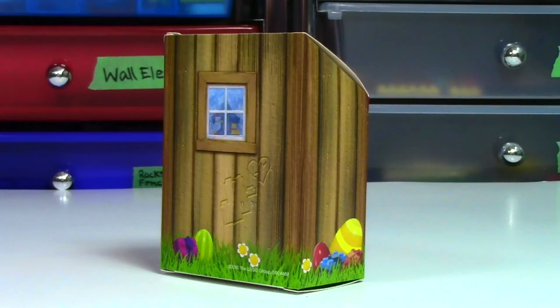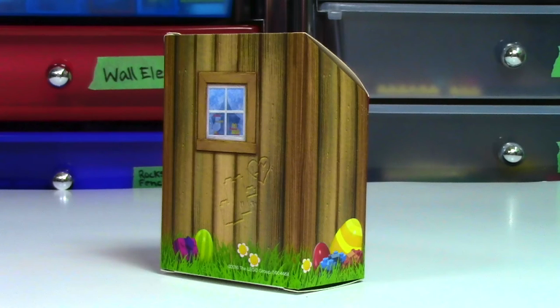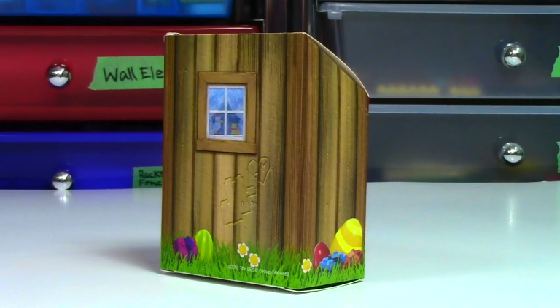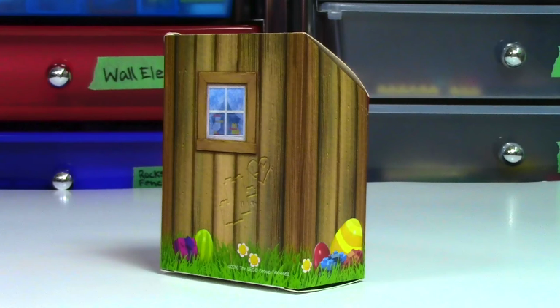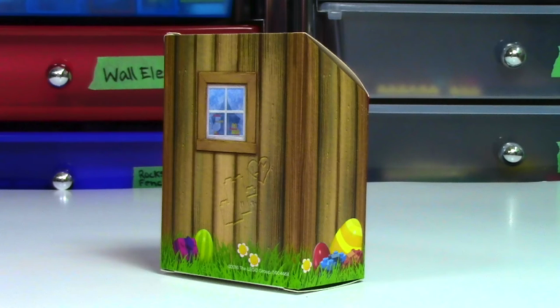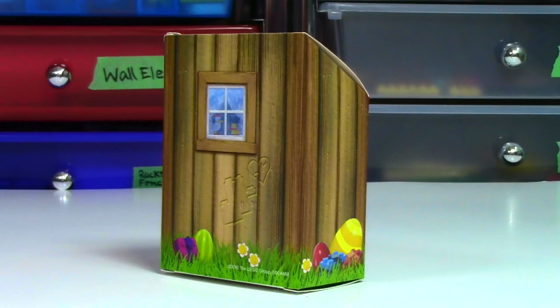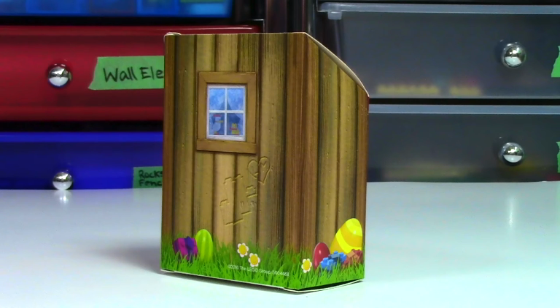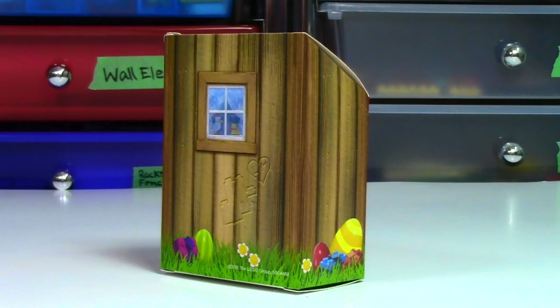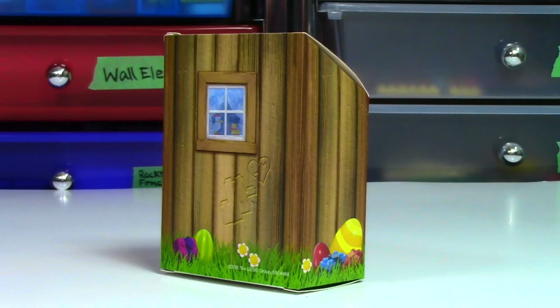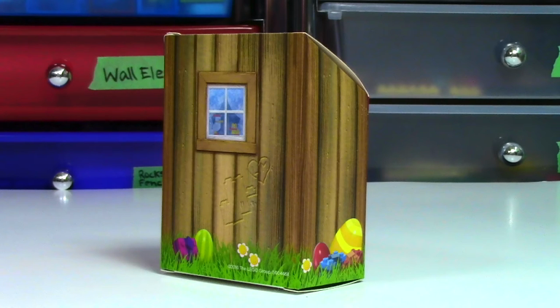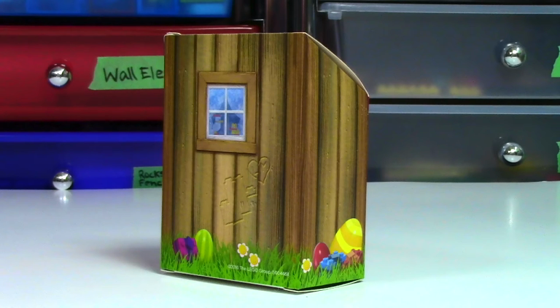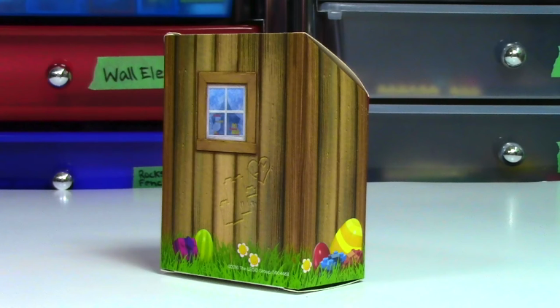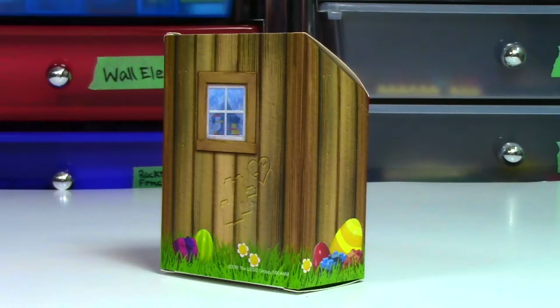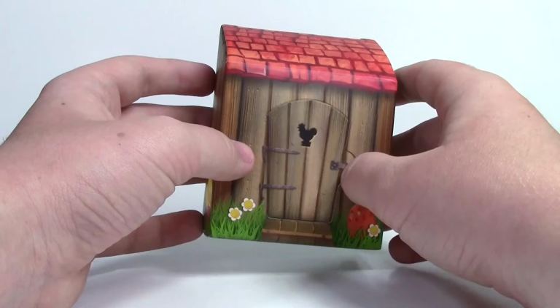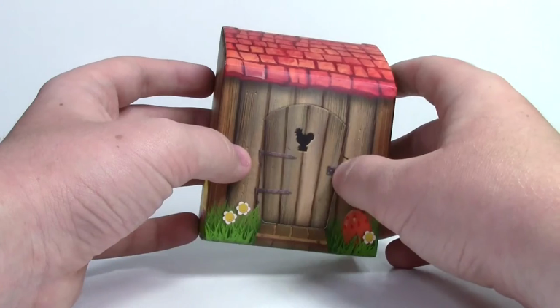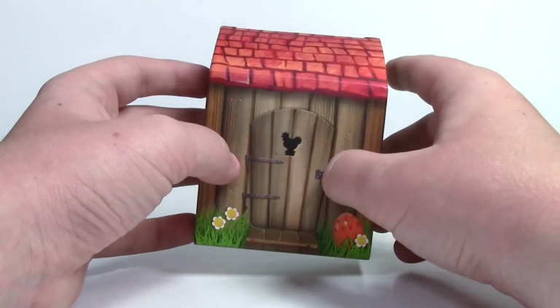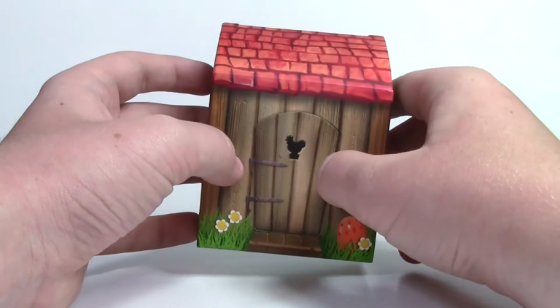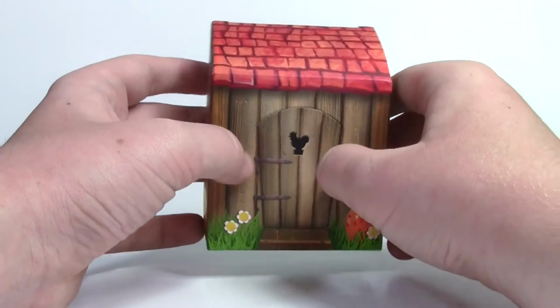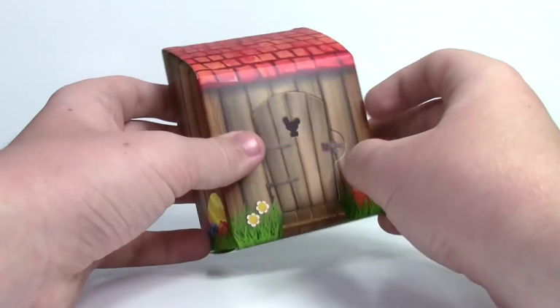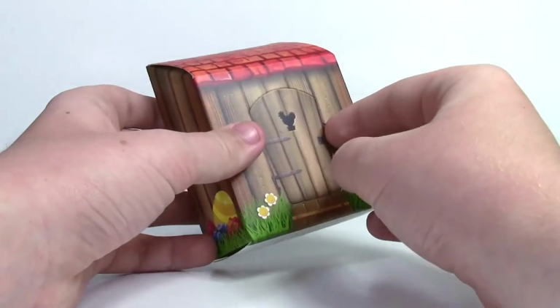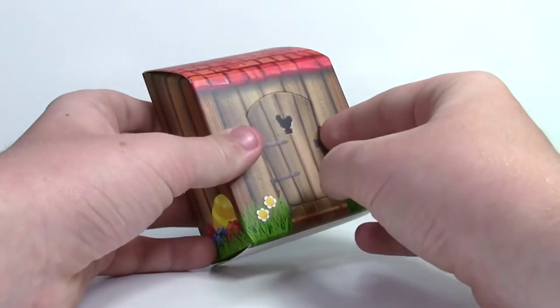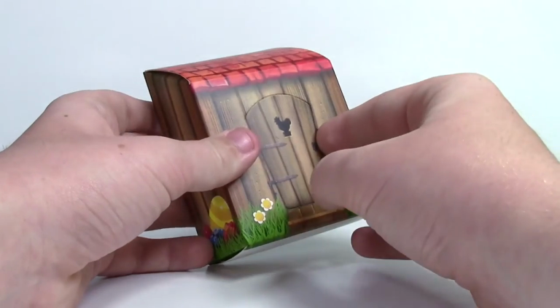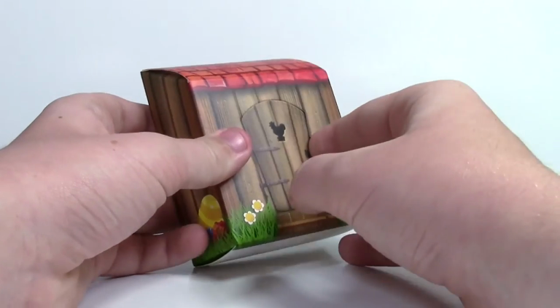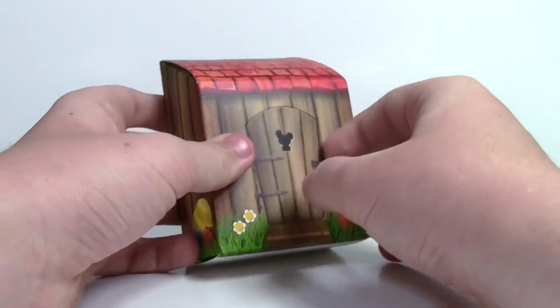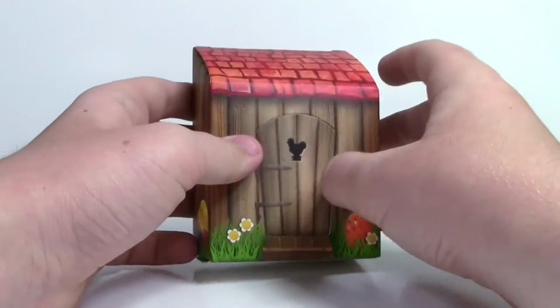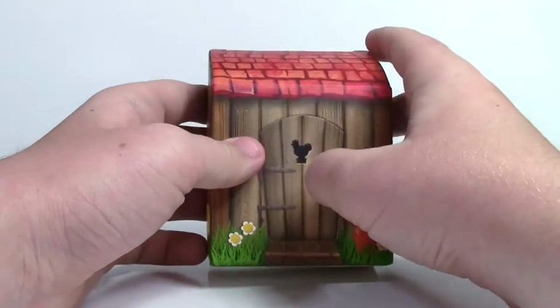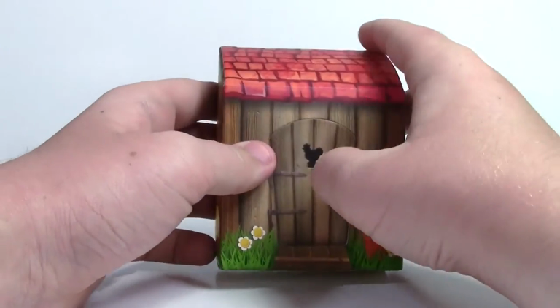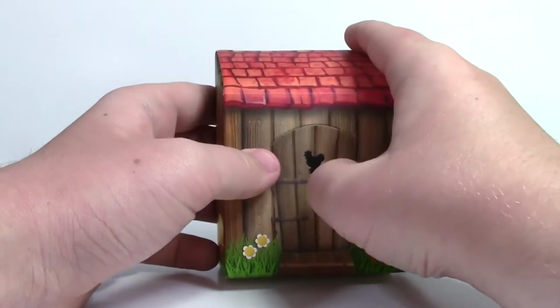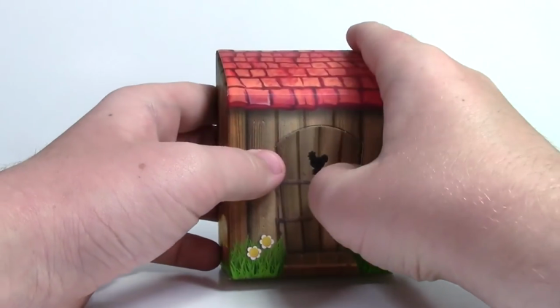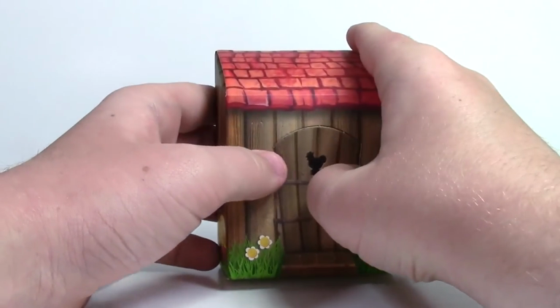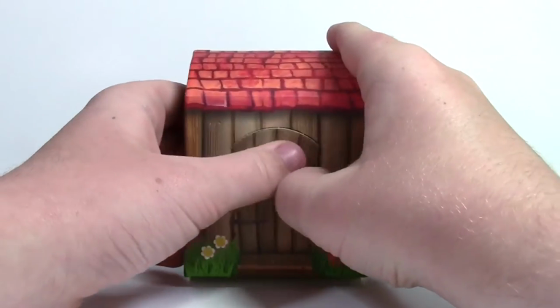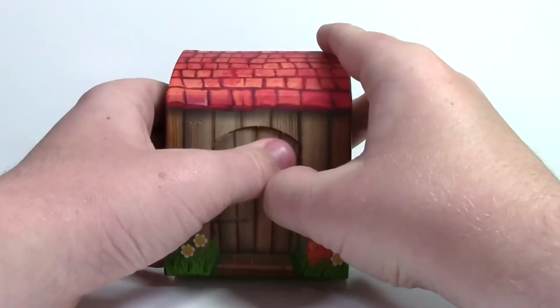On the side here there's nothing too much, just some wood paneling. Opening it up here — I'm really excited to open it up, I haven't done so yet.